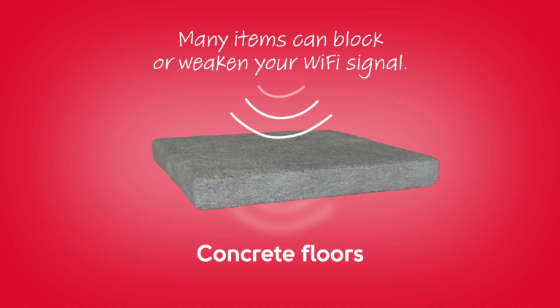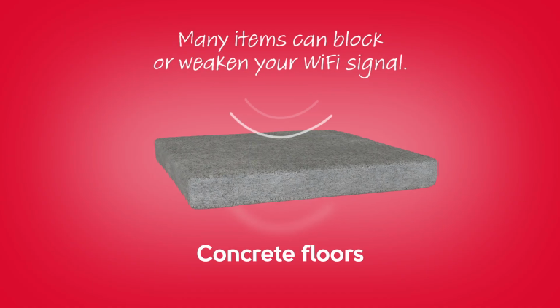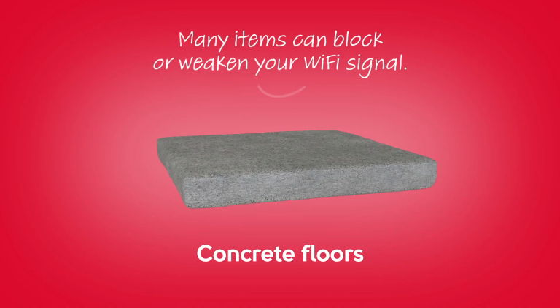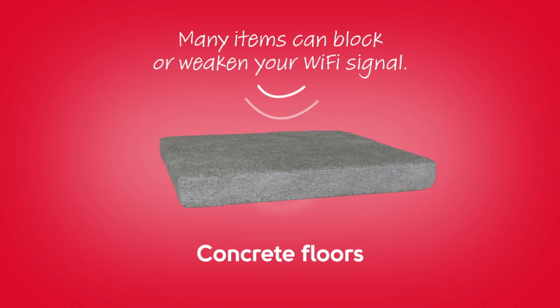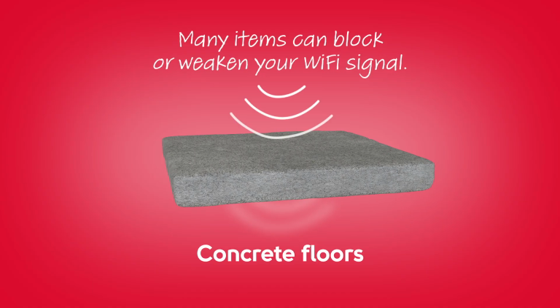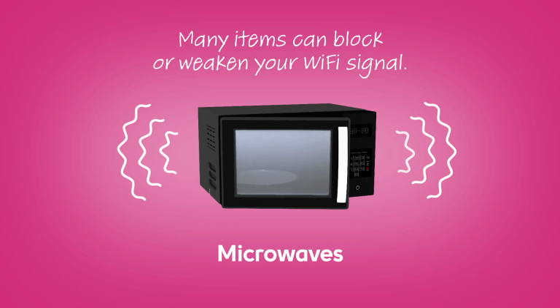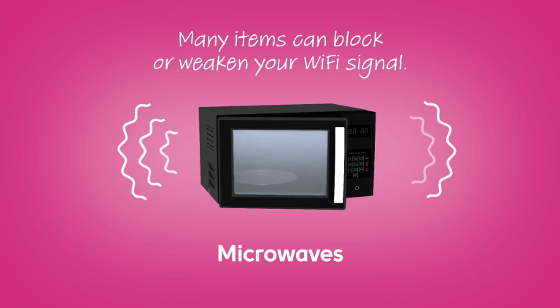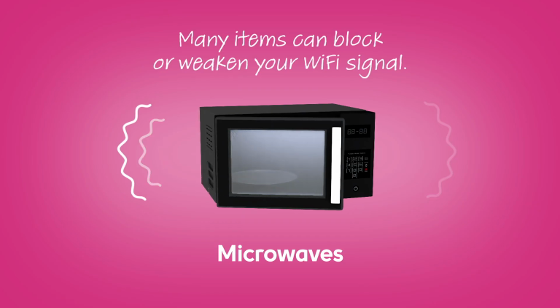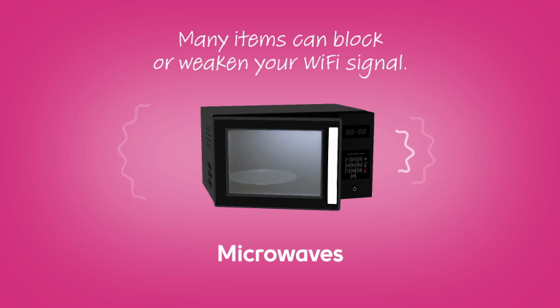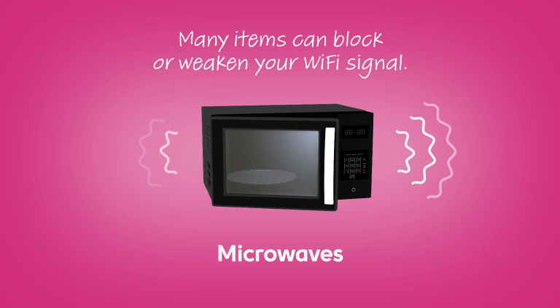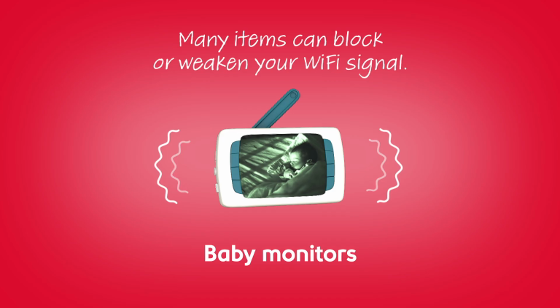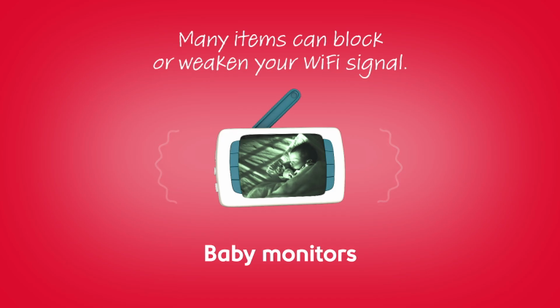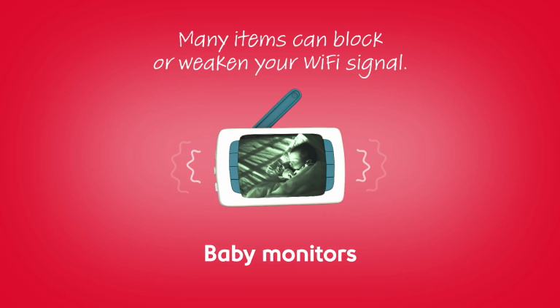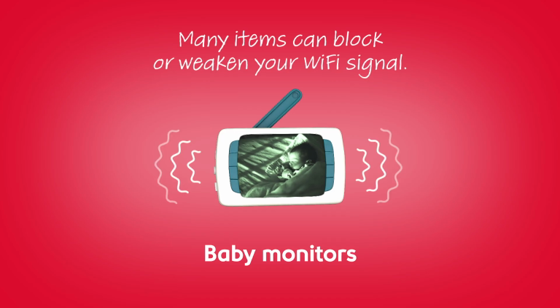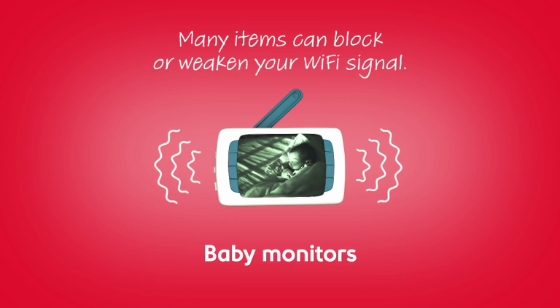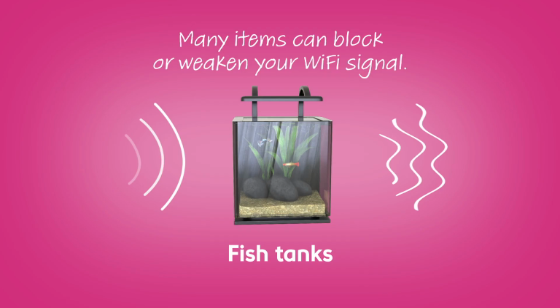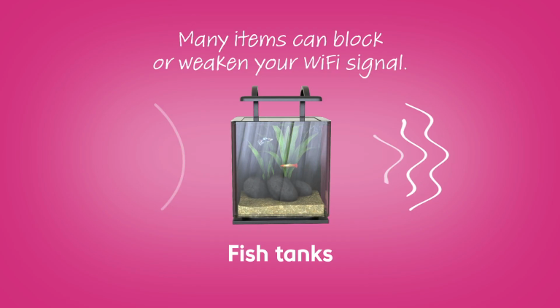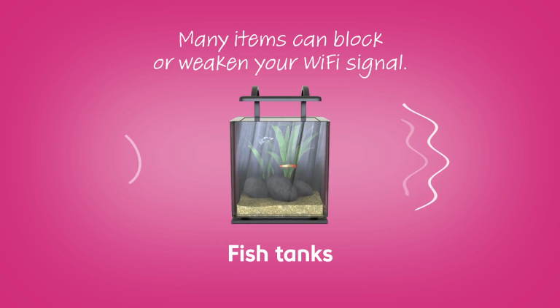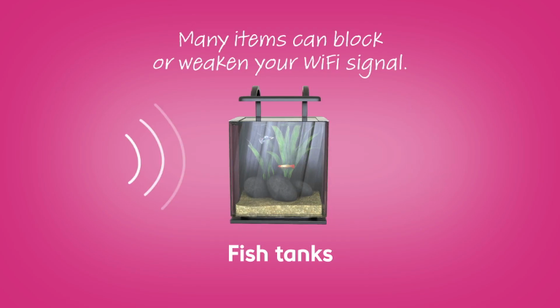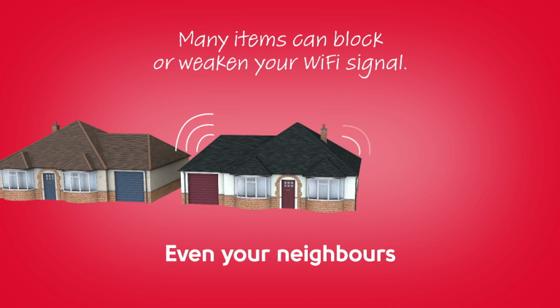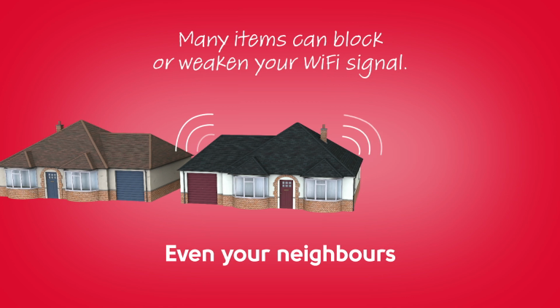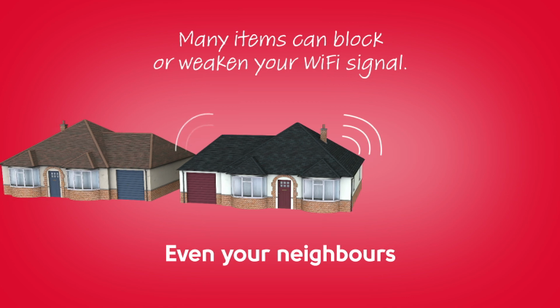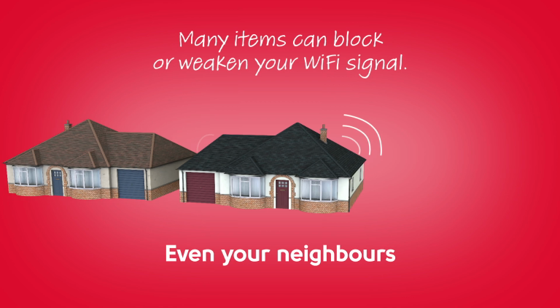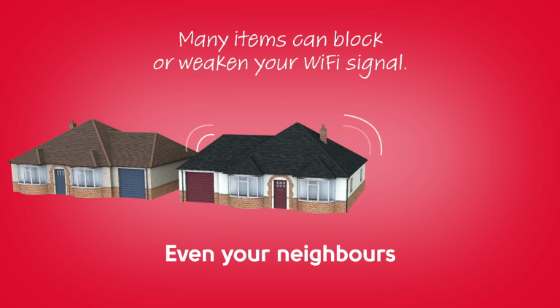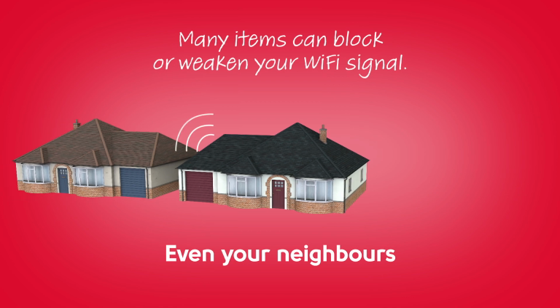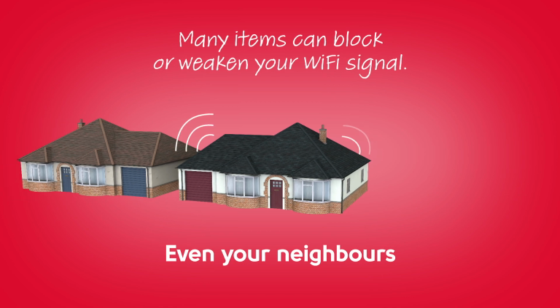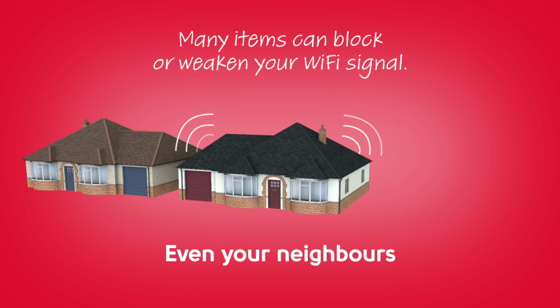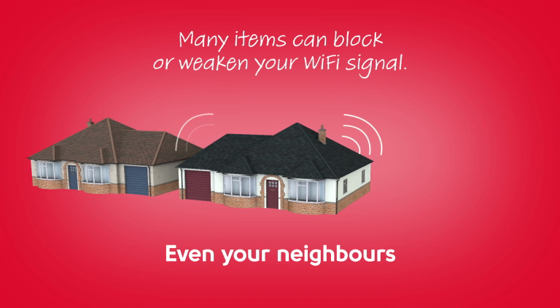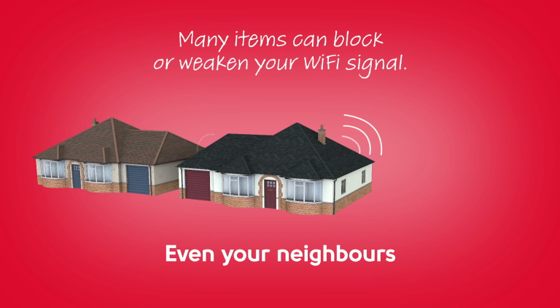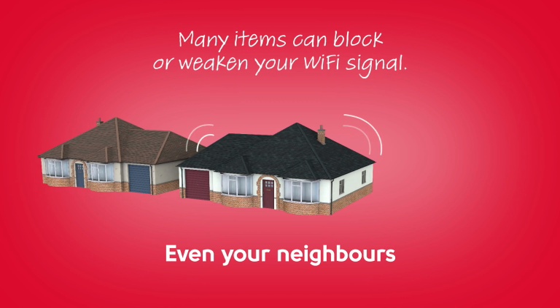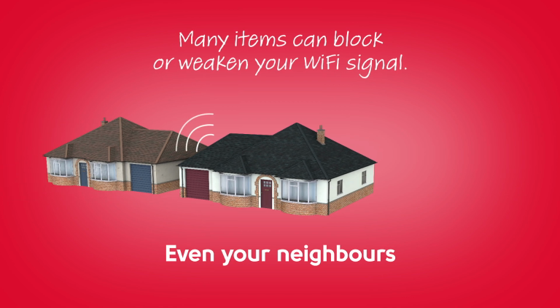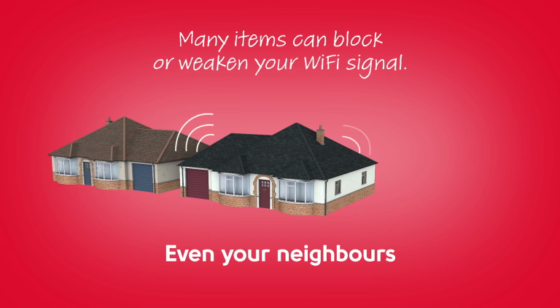Concrete floors, microwaves, baby monitors, fish tanks, even the neighbours can all disrupt your Wi-Fi bliss.